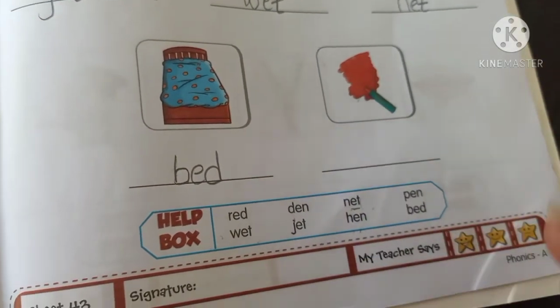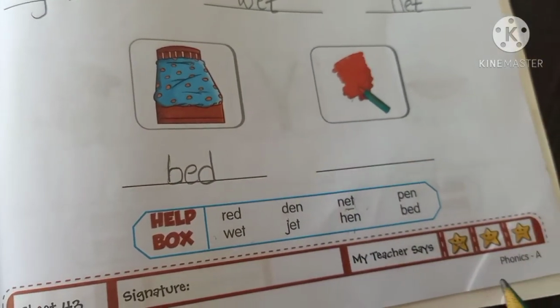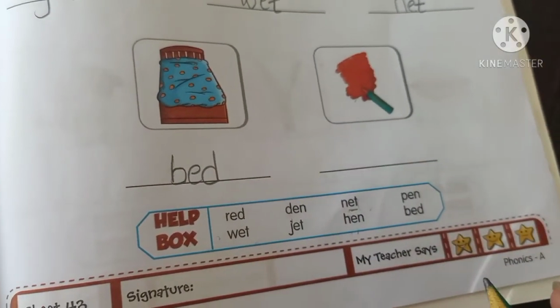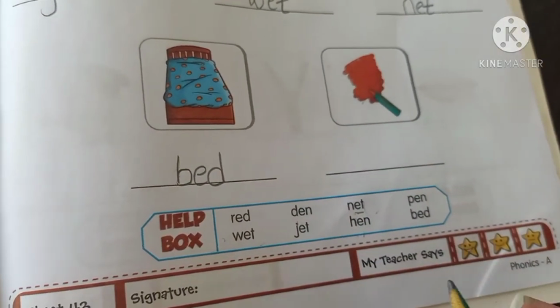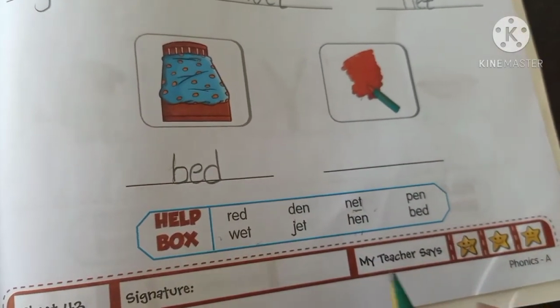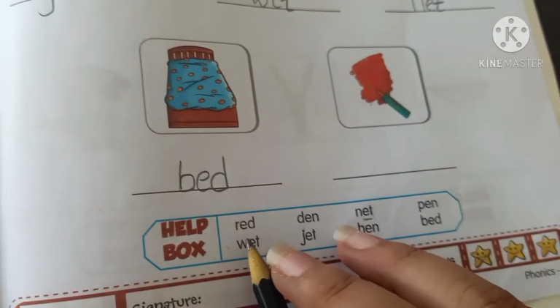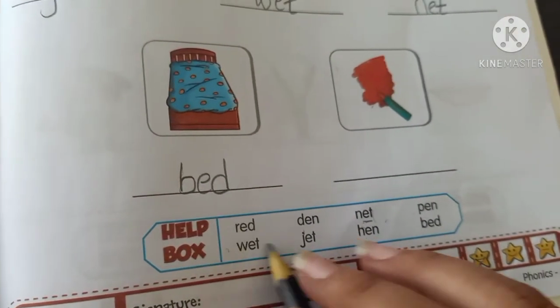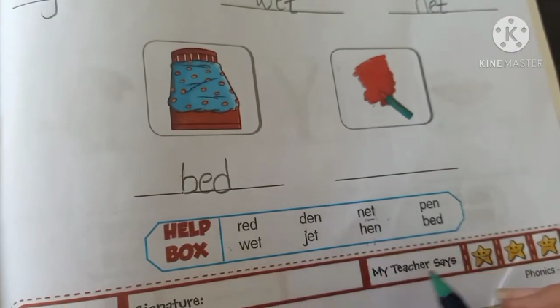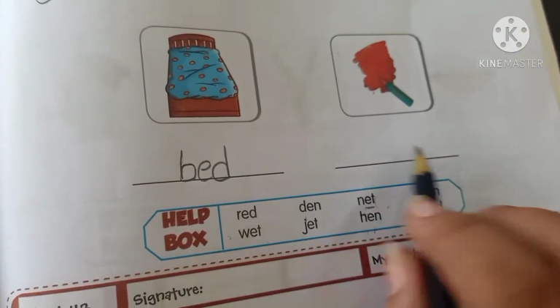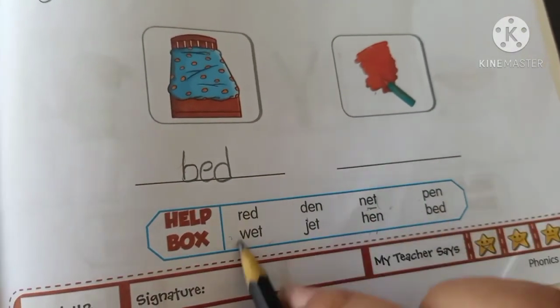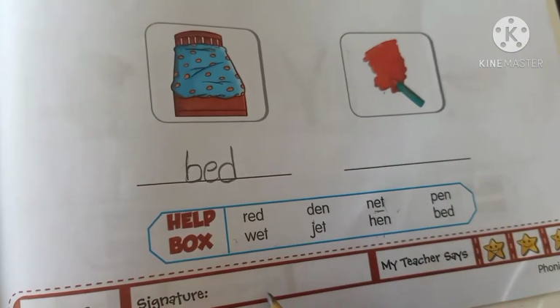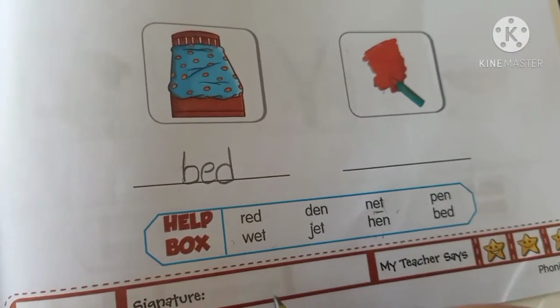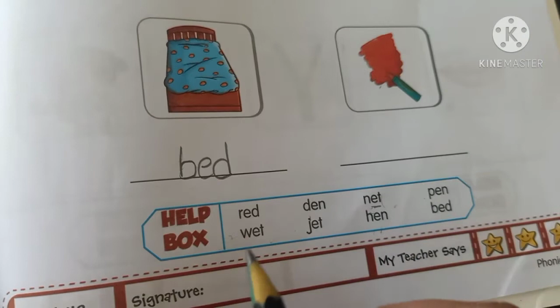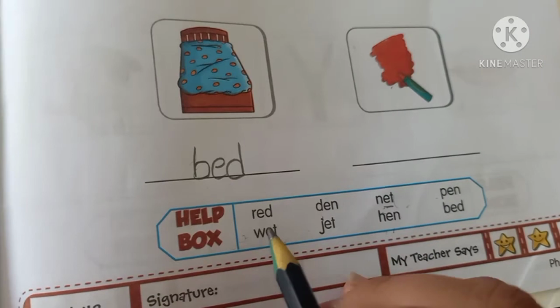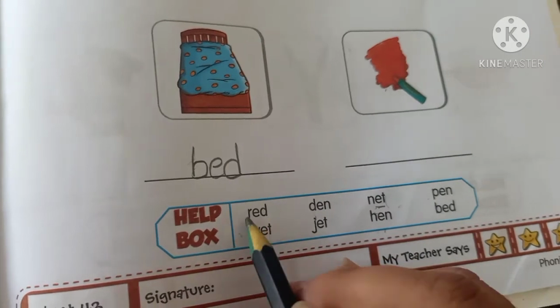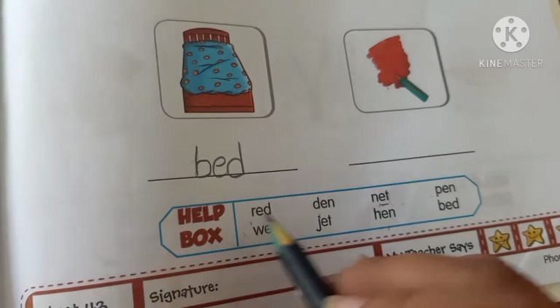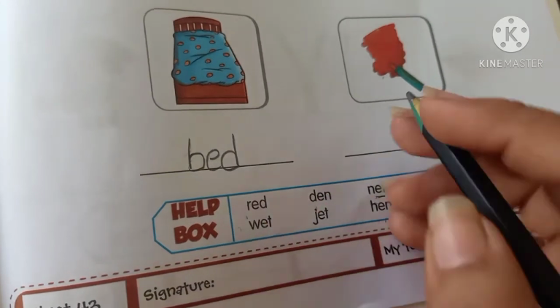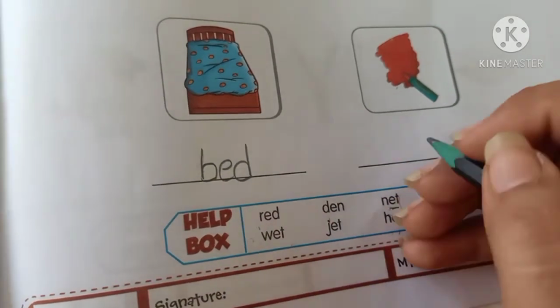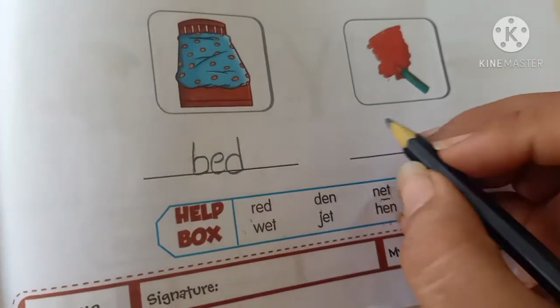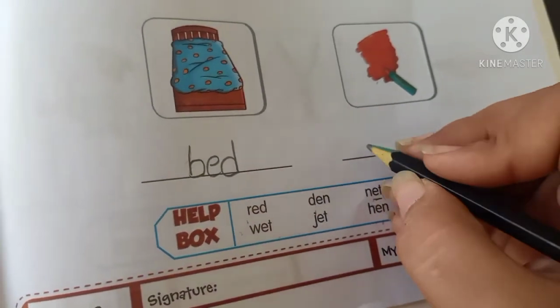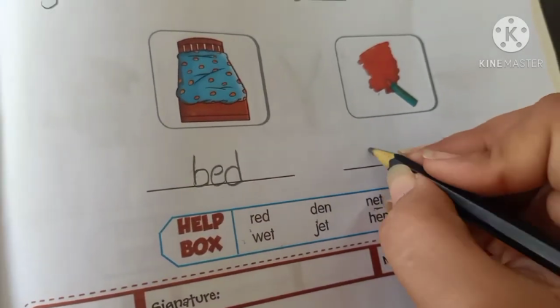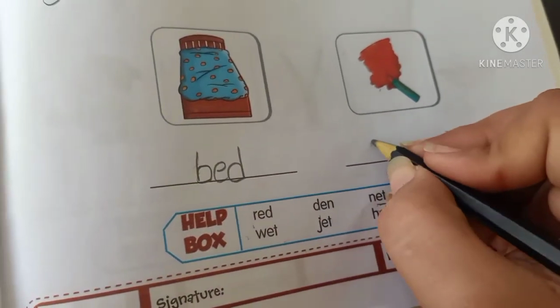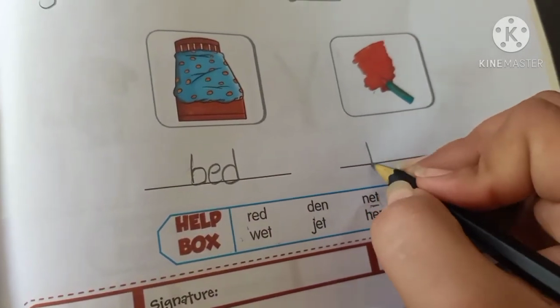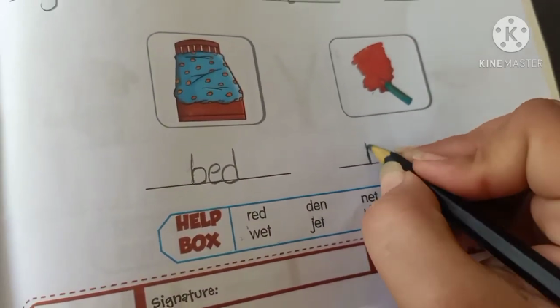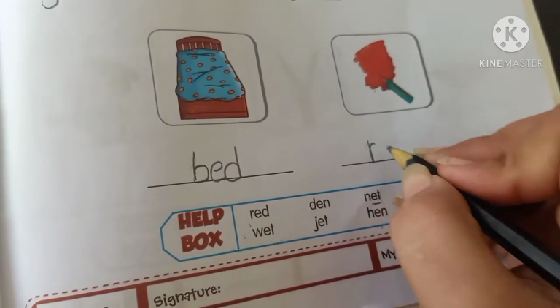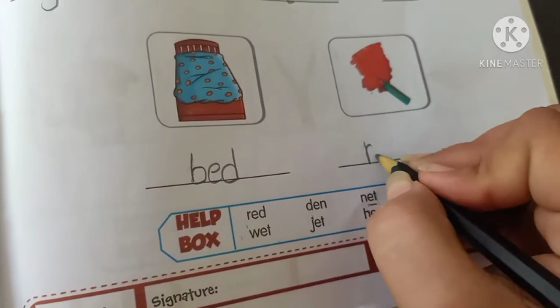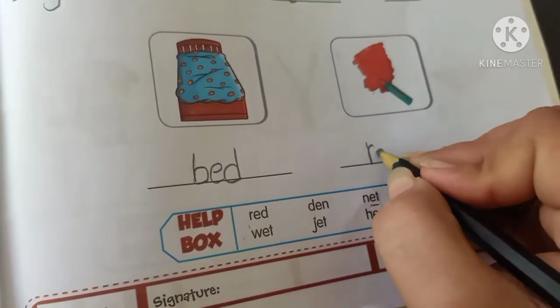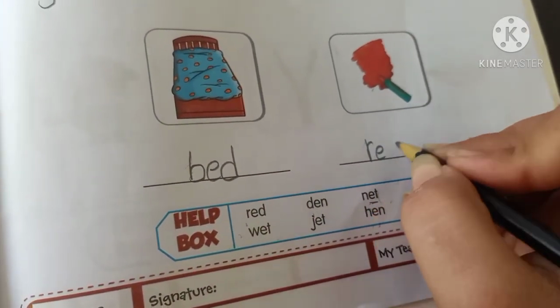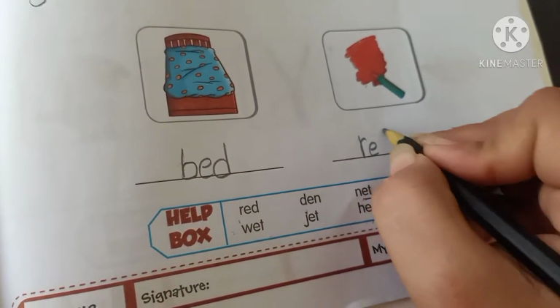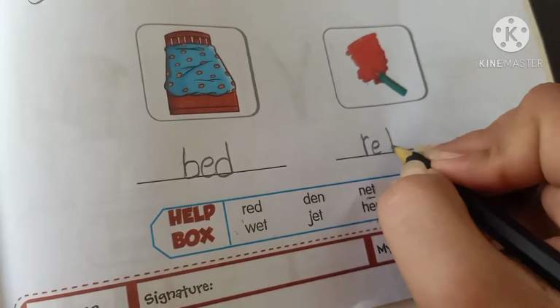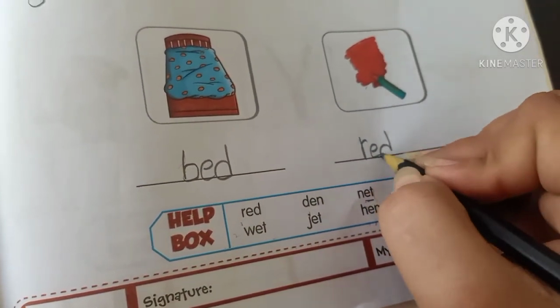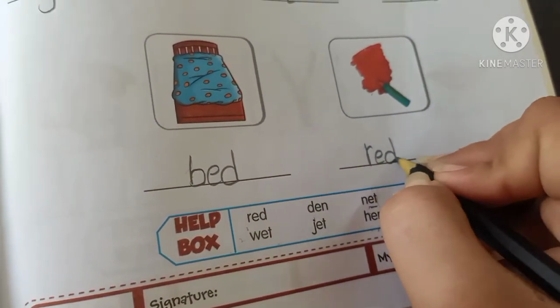Red. Where is the spelling of red? Yes, here. R-E-D. Red.